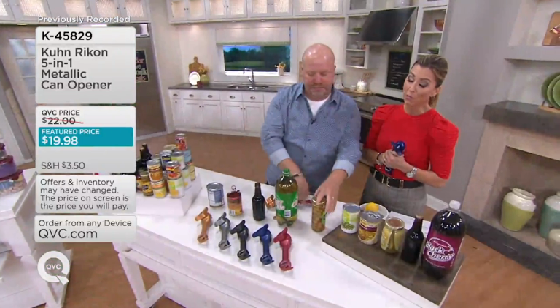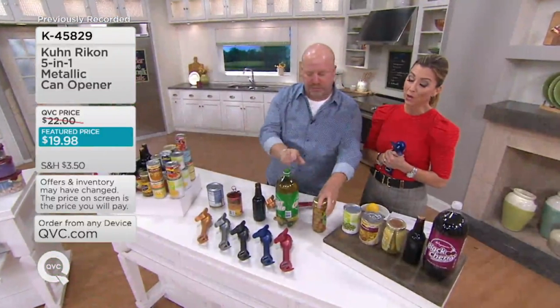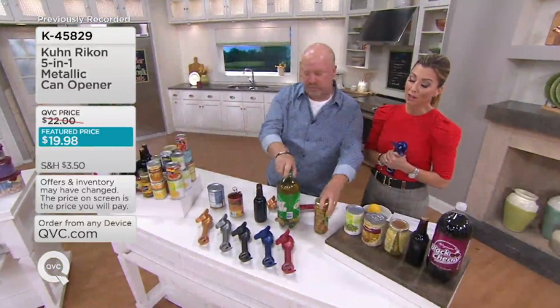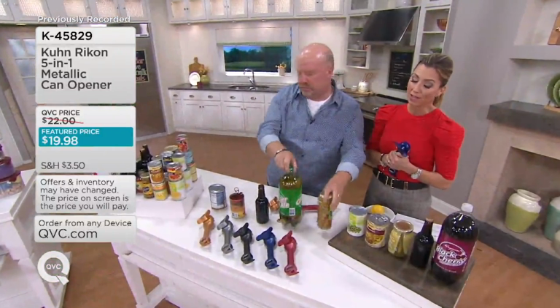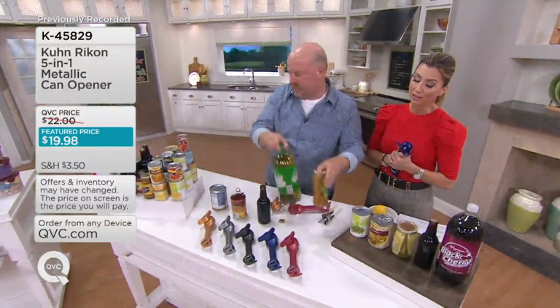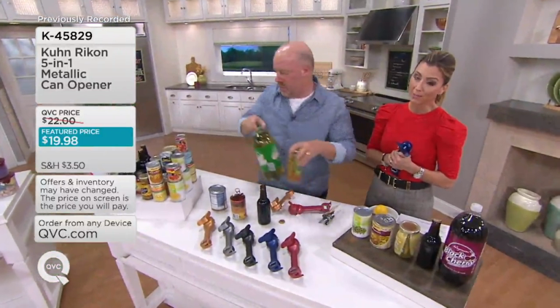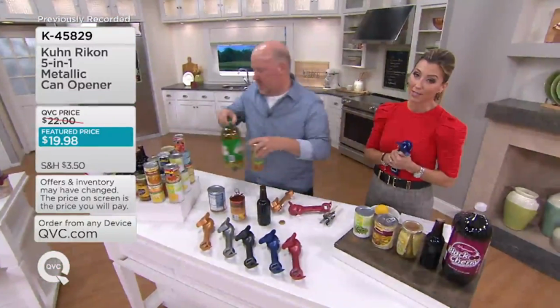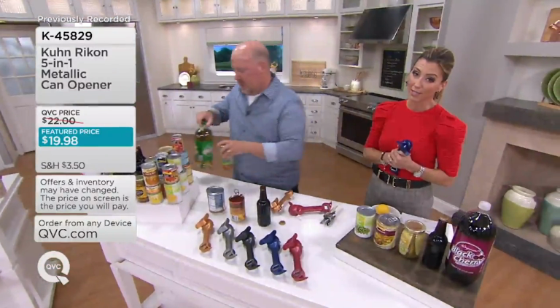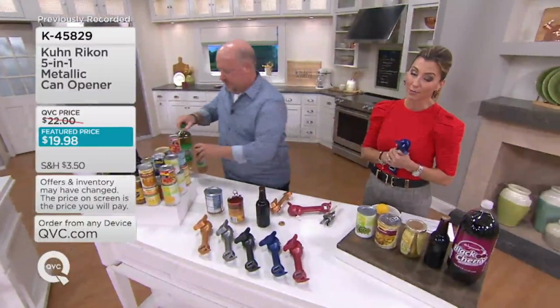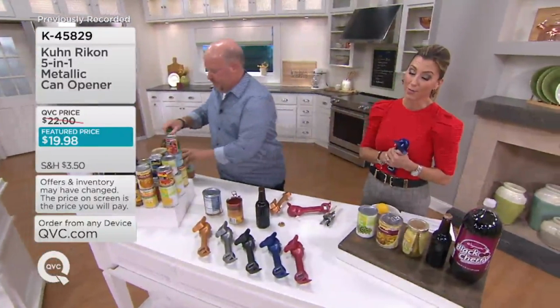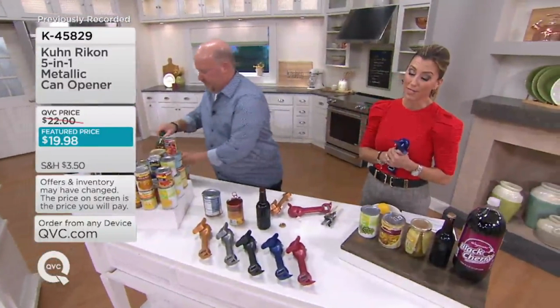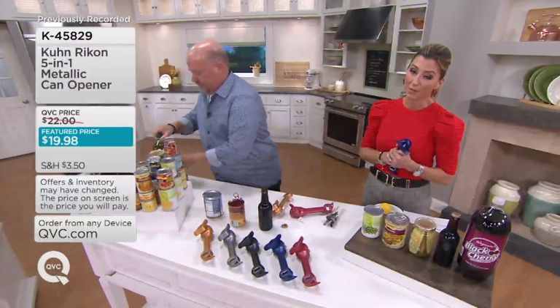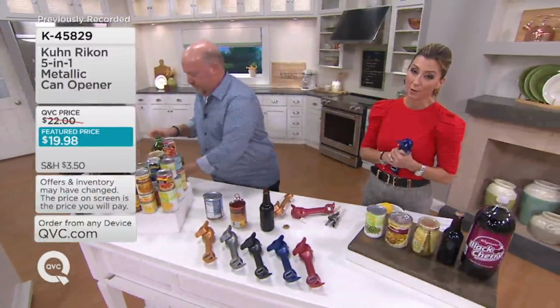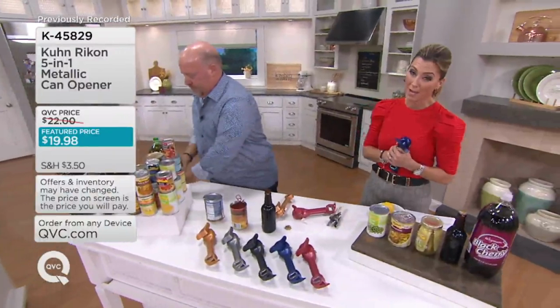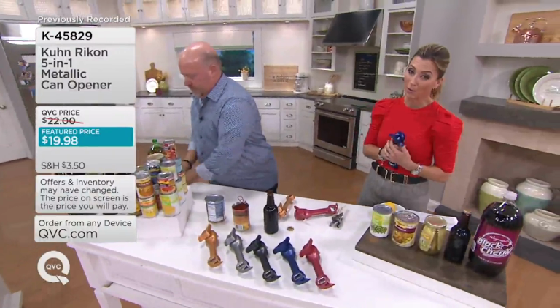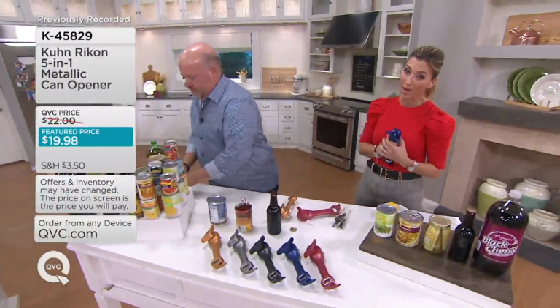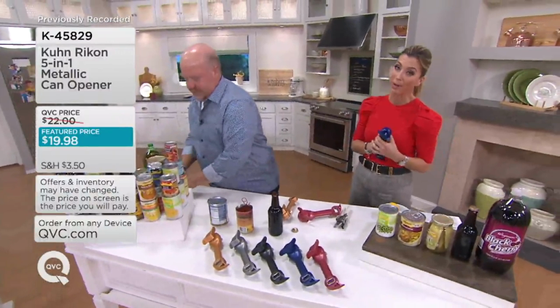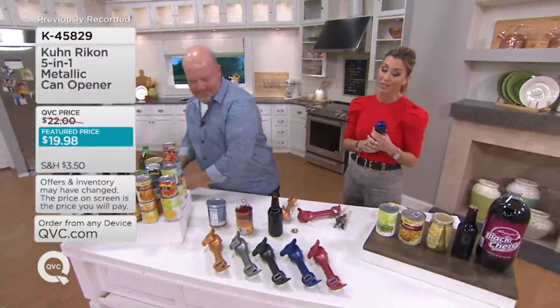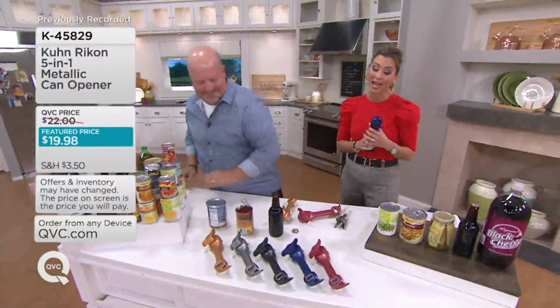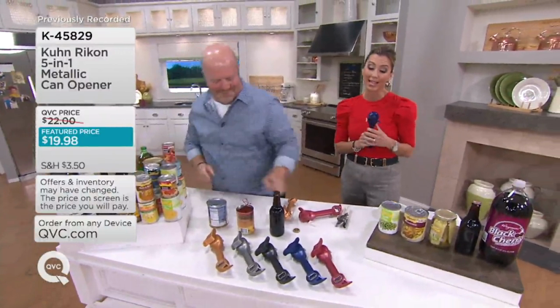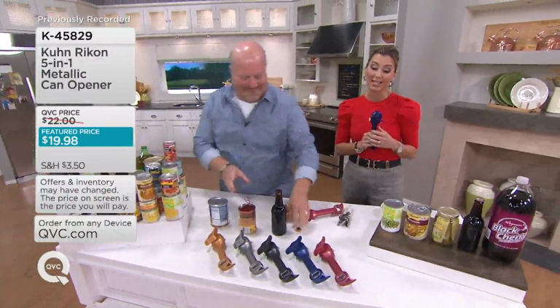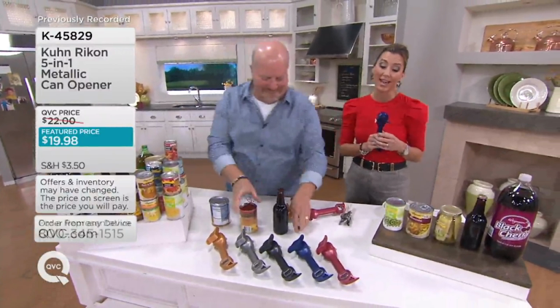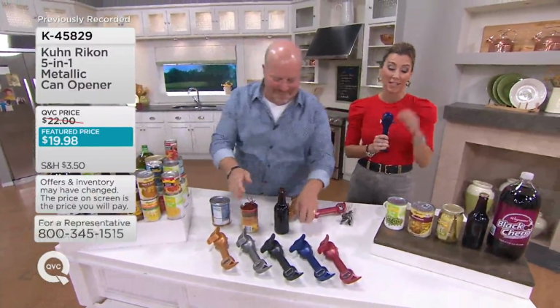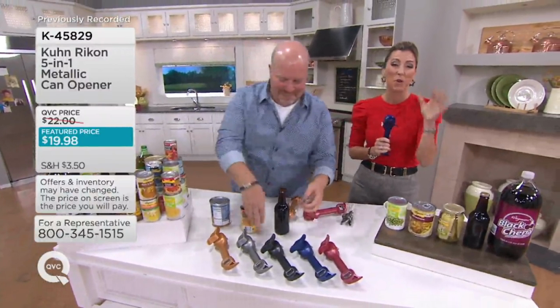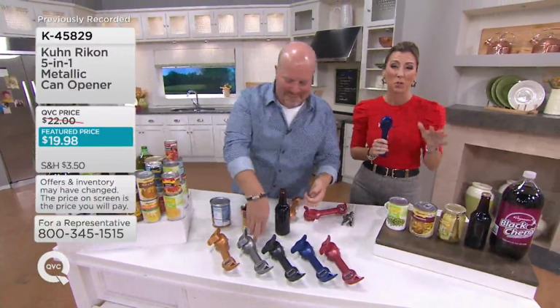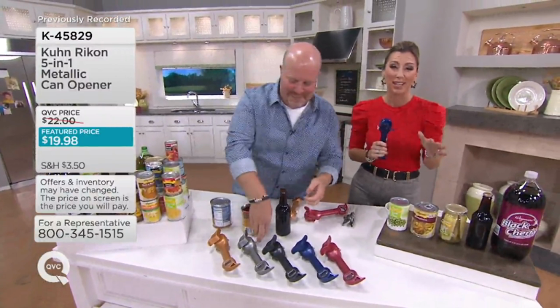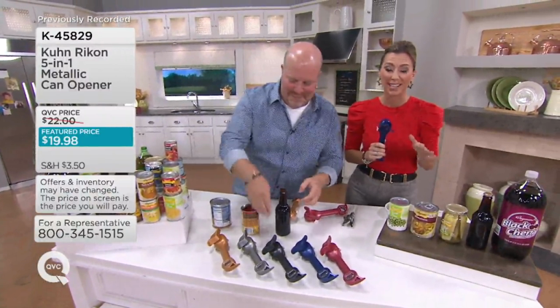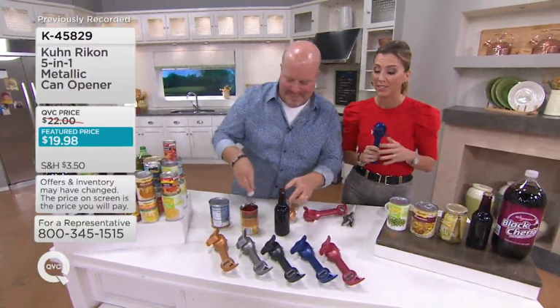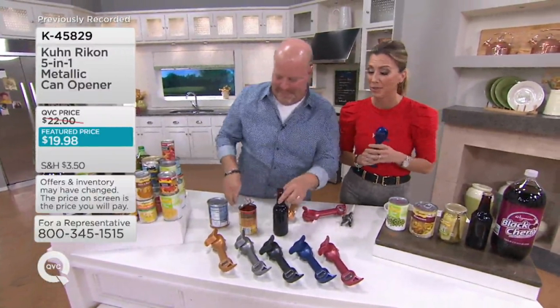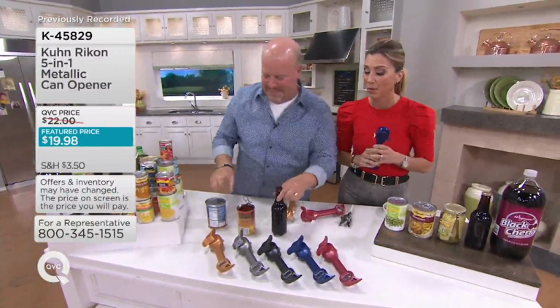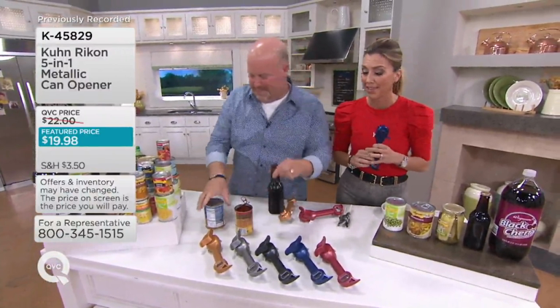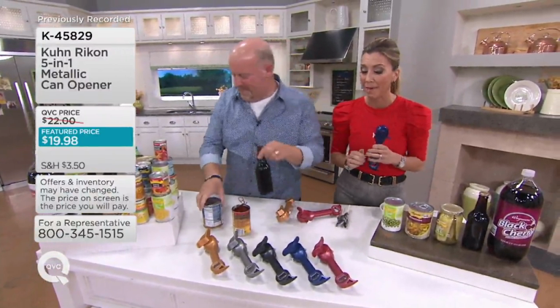No more calling husband in from the TV room to help you out and having him all in a twist because he has to miss part of the game.